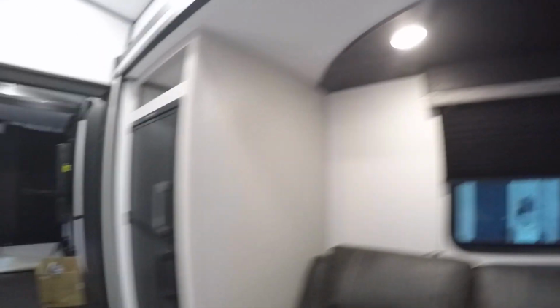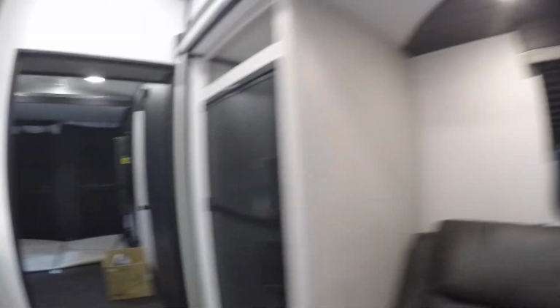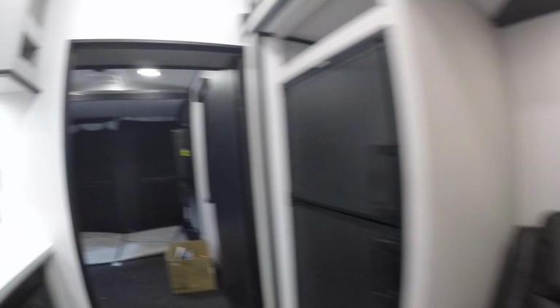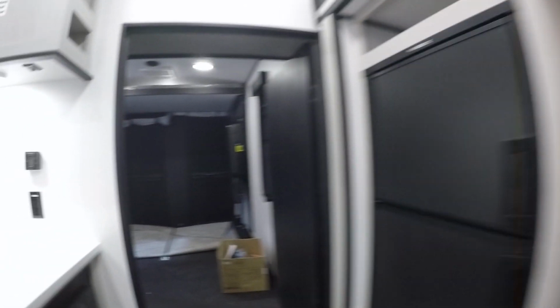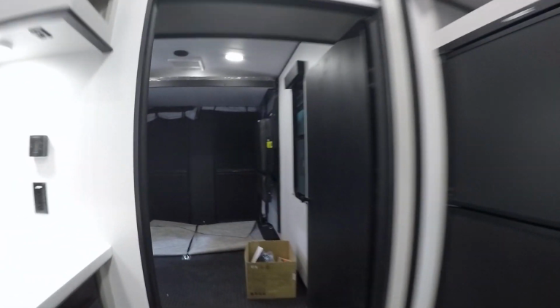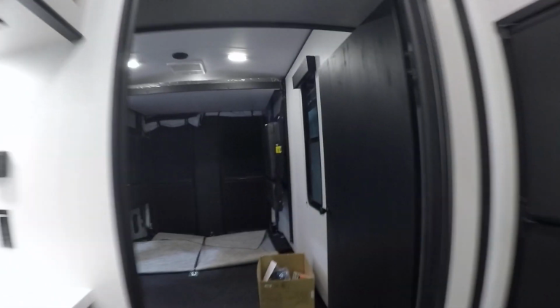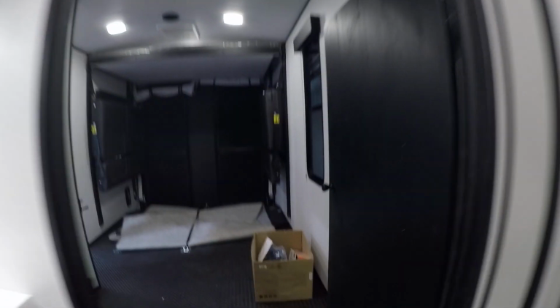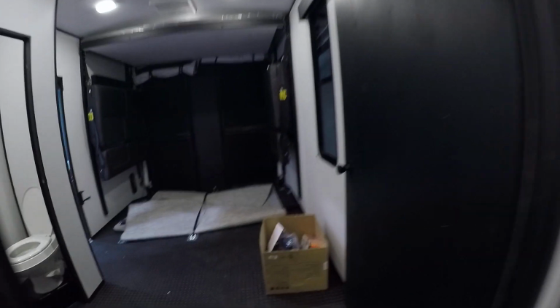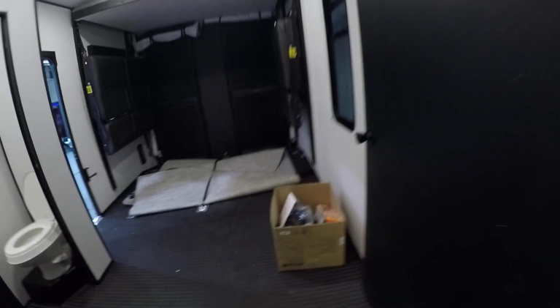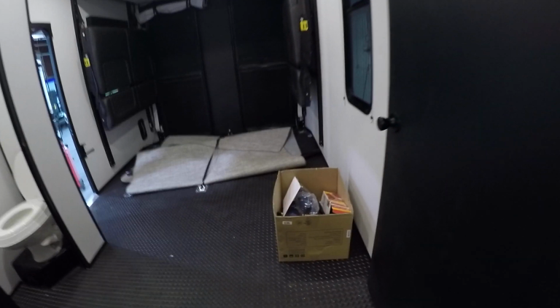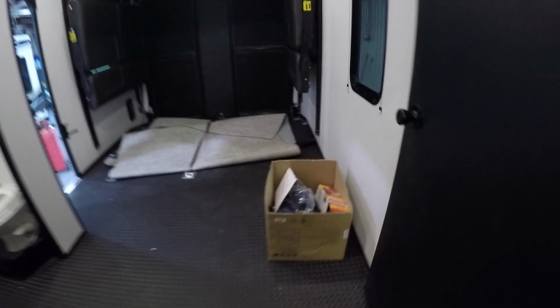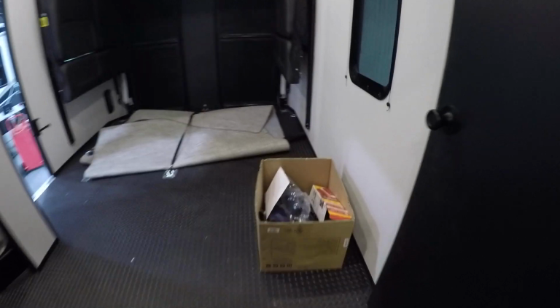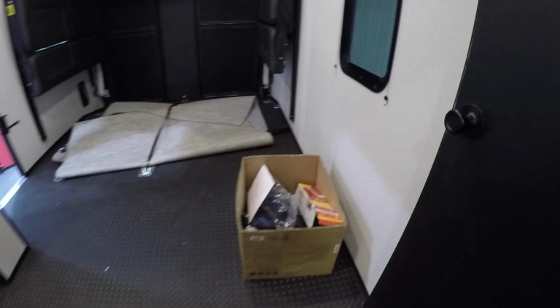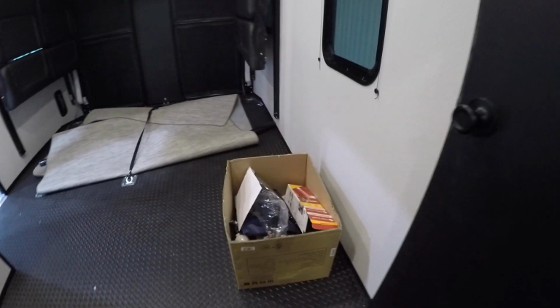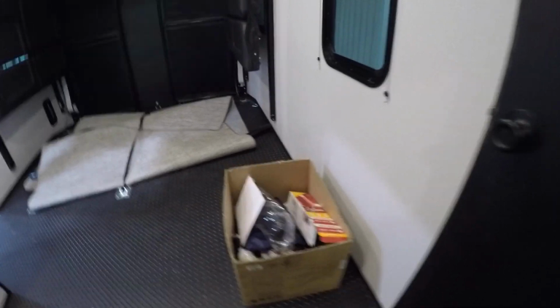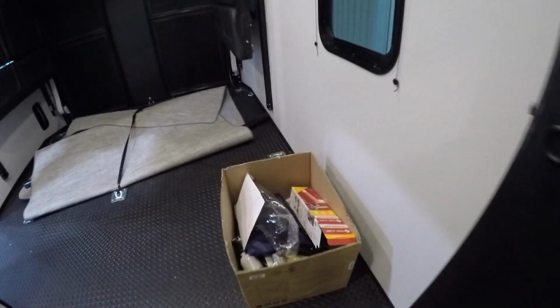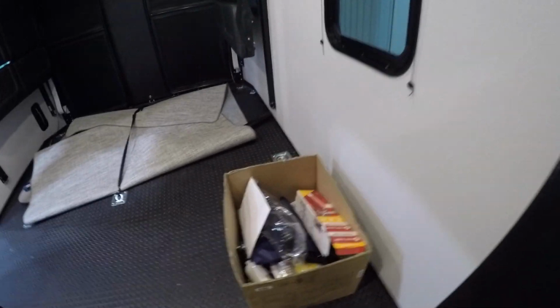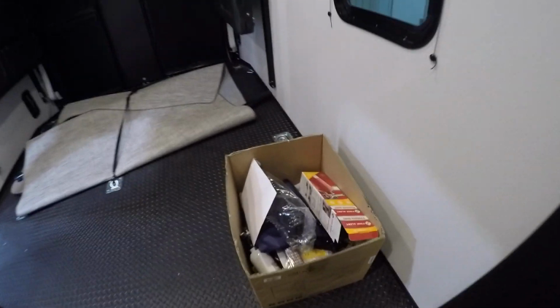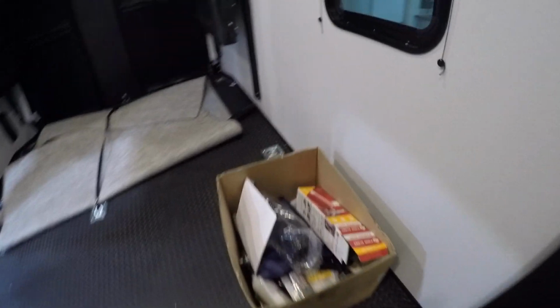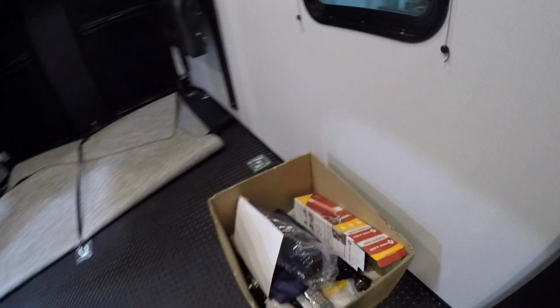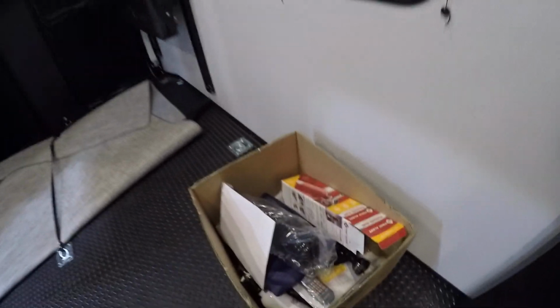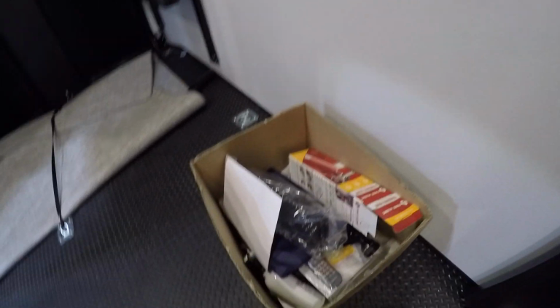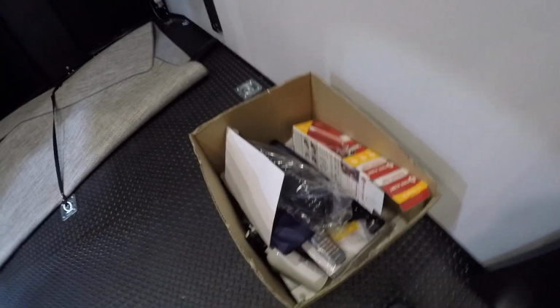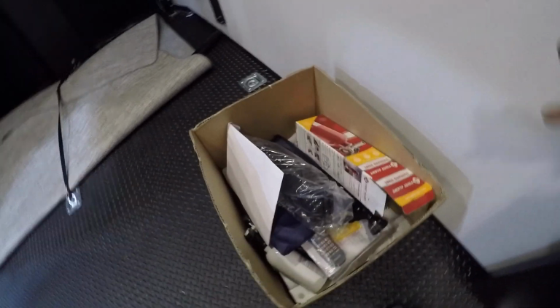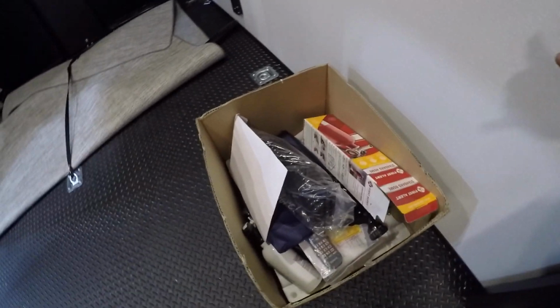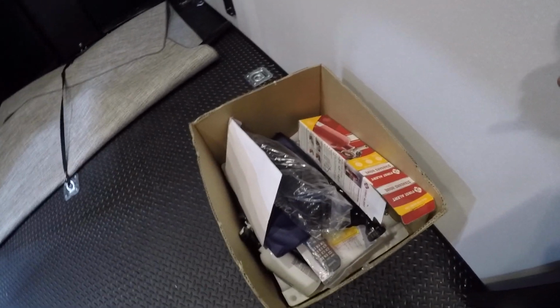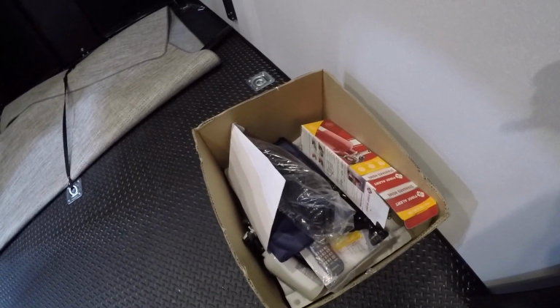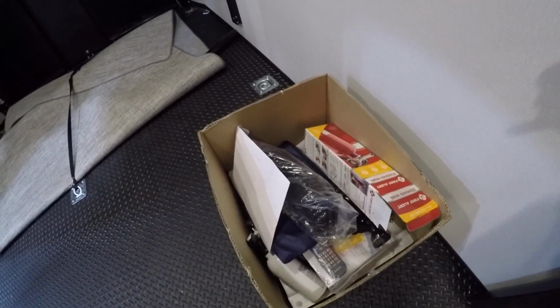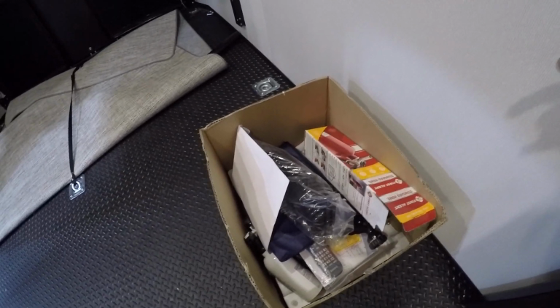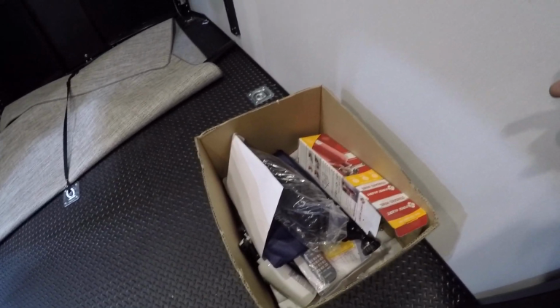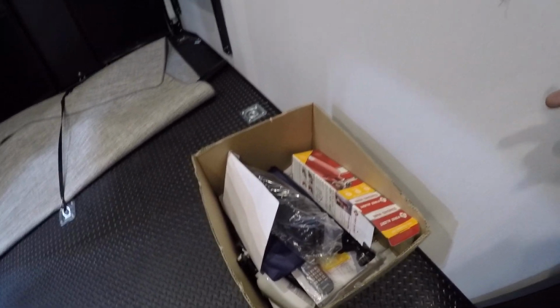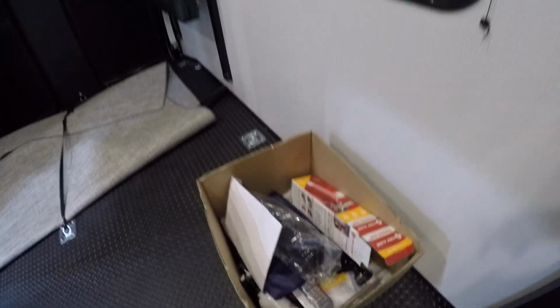Going into your garage, in the box here is going to be a power cord, fire sensors, TV remotes, and spray nozzles.